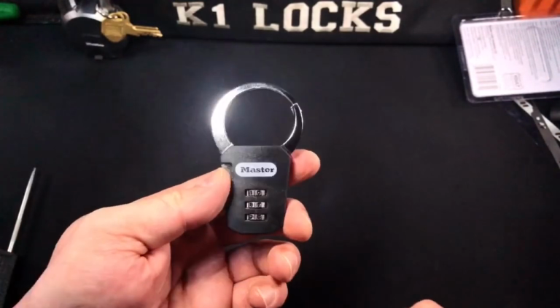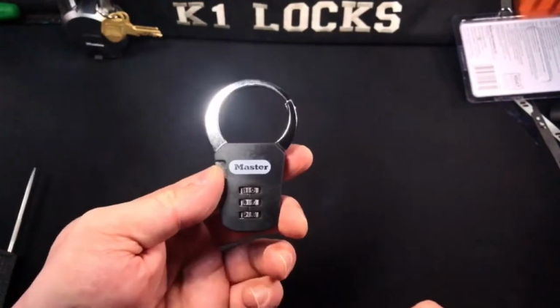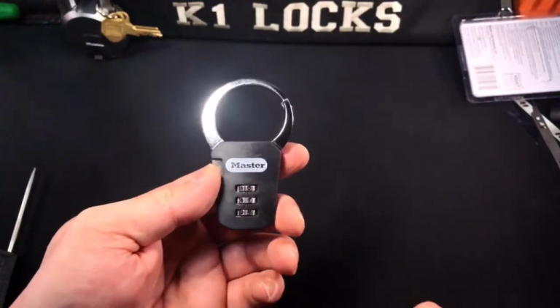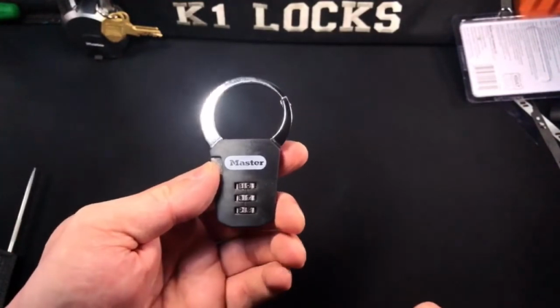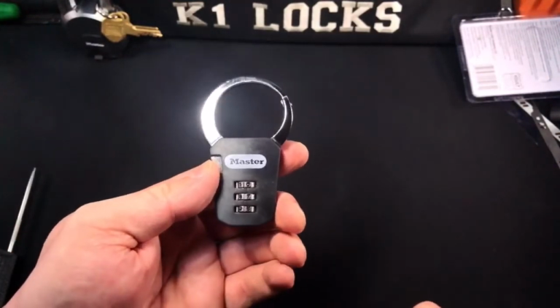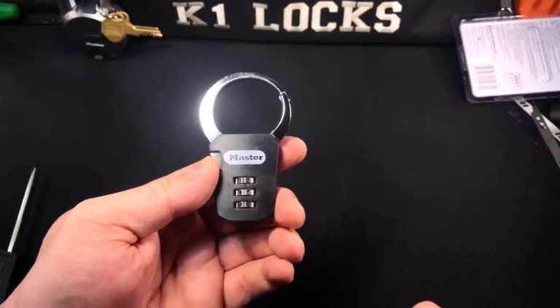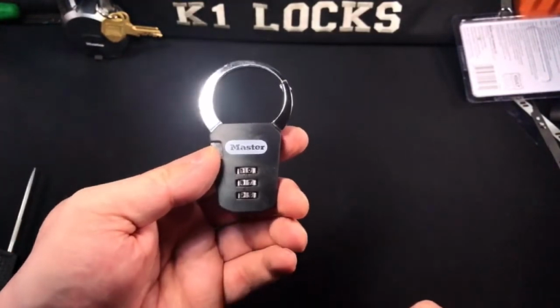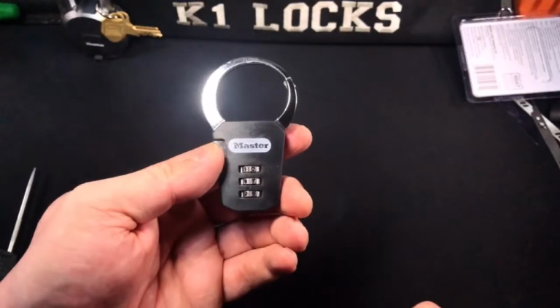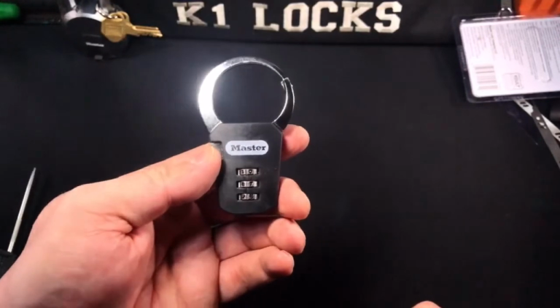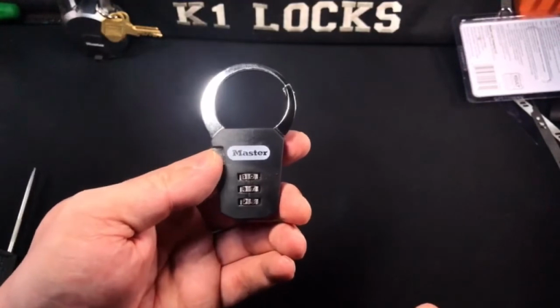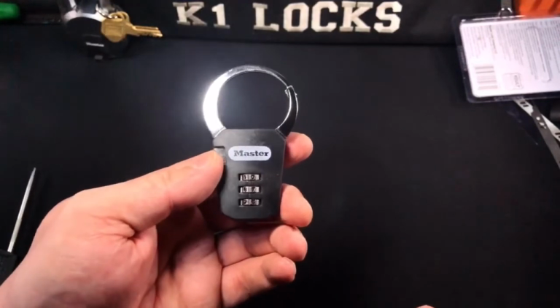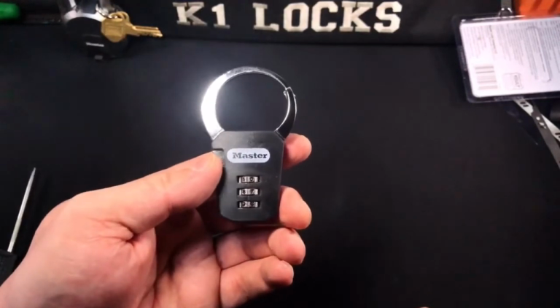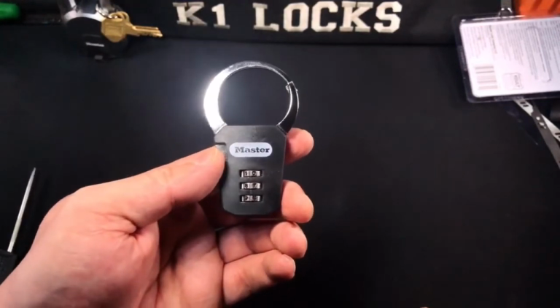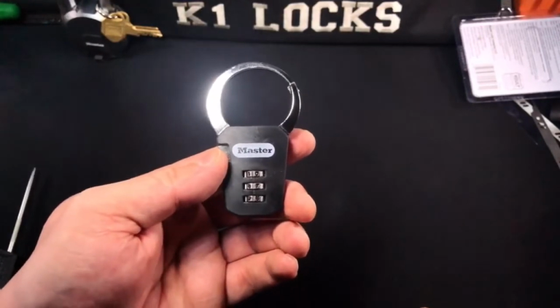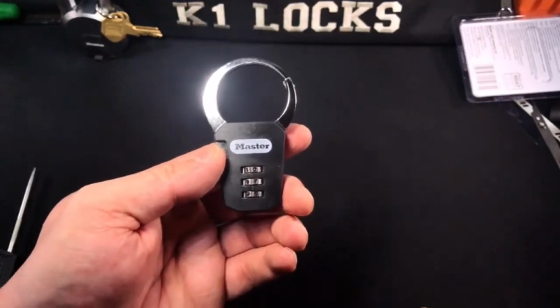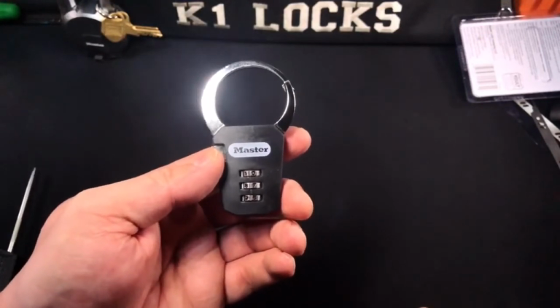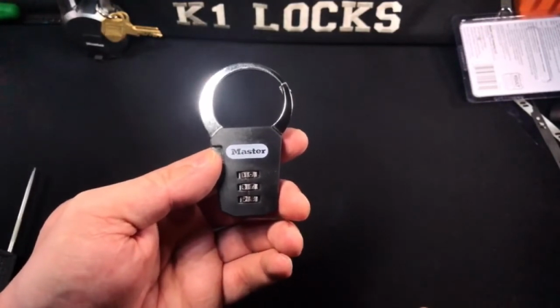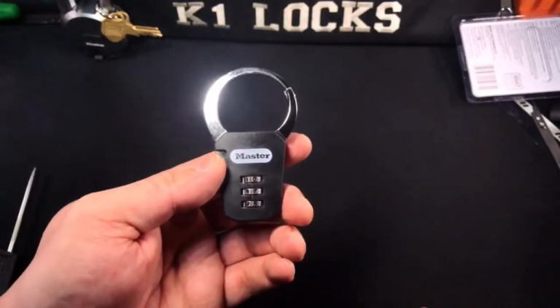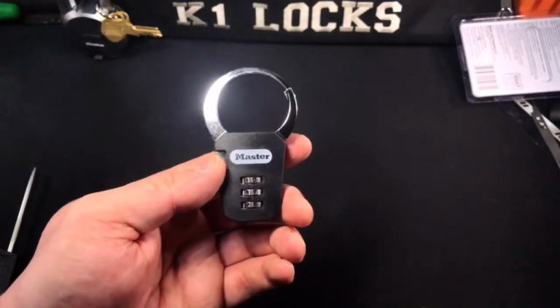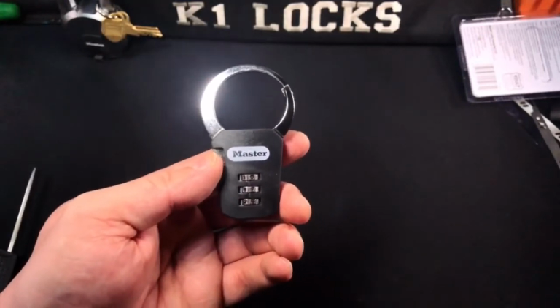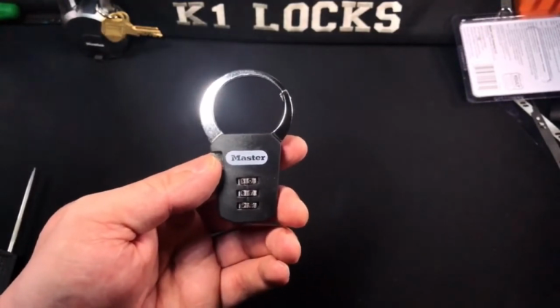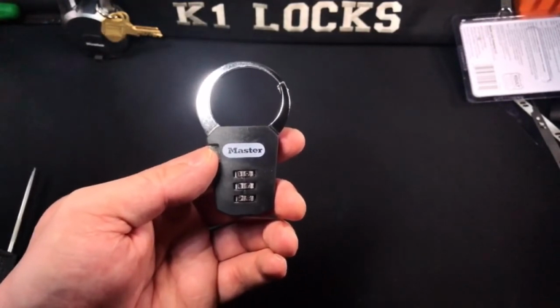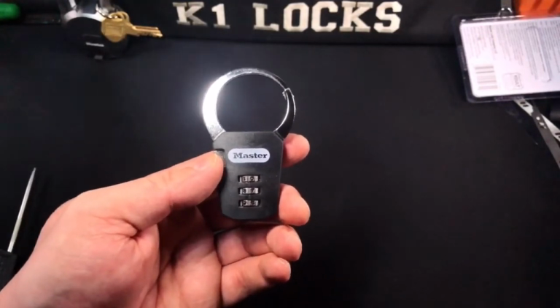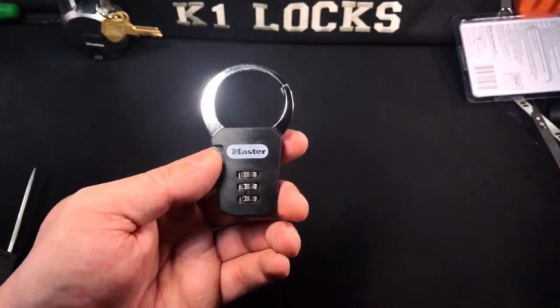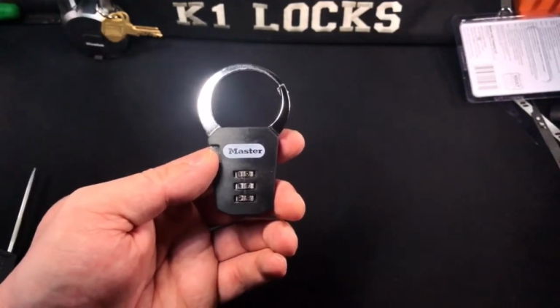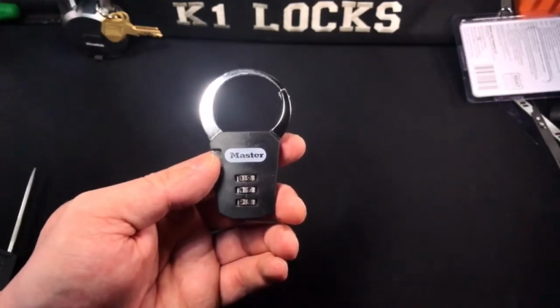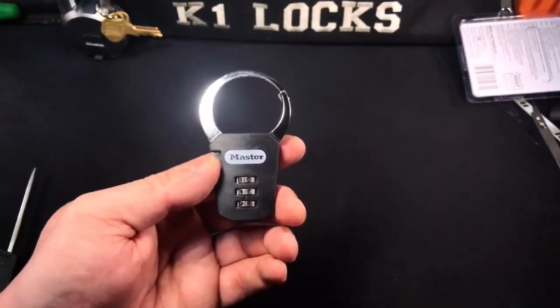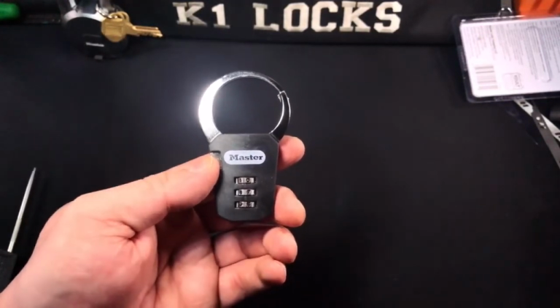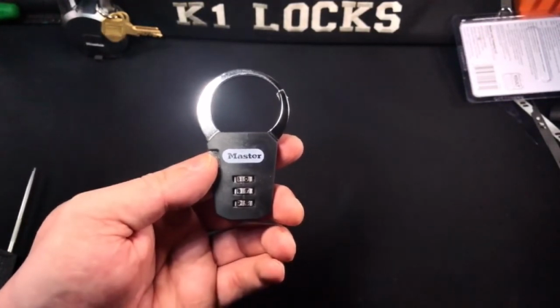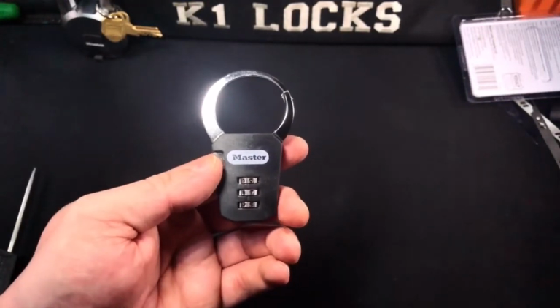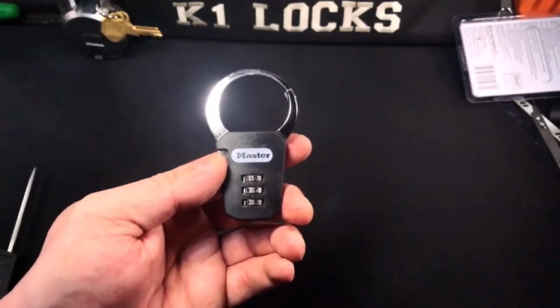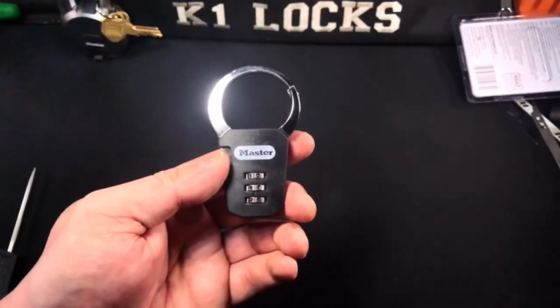Thank you so much for watching. This is K1 Locks saying: be safe, be legal, and be the lock.